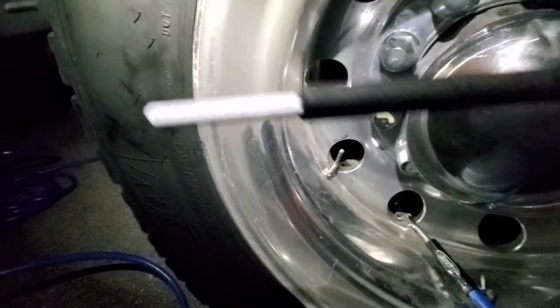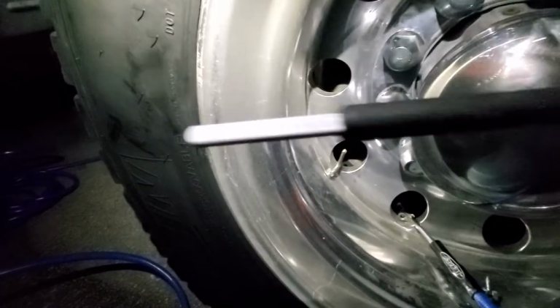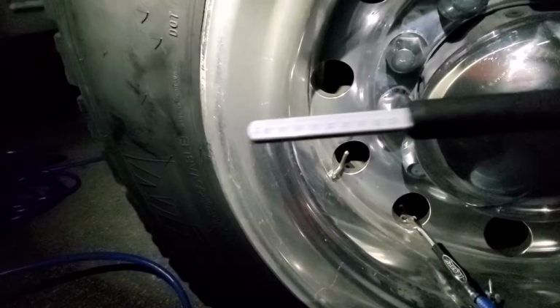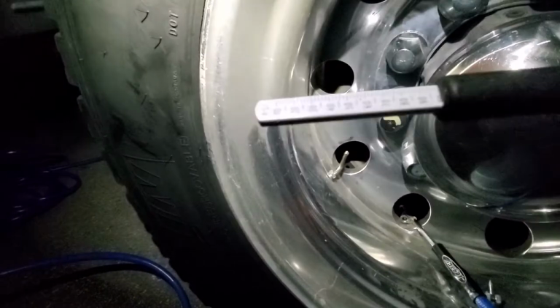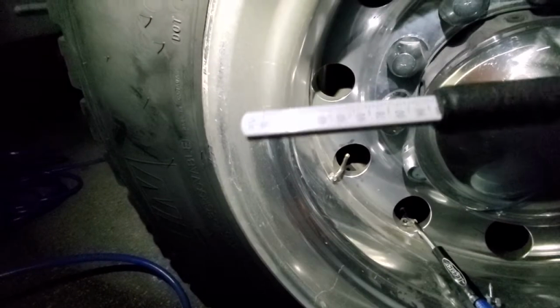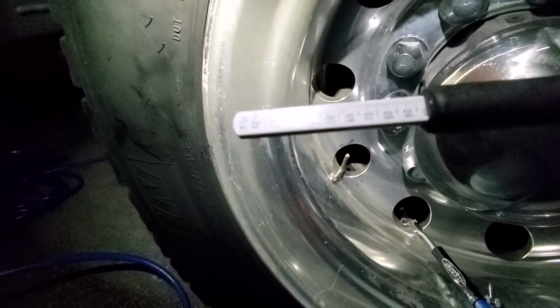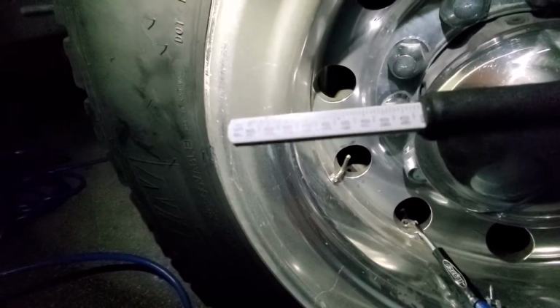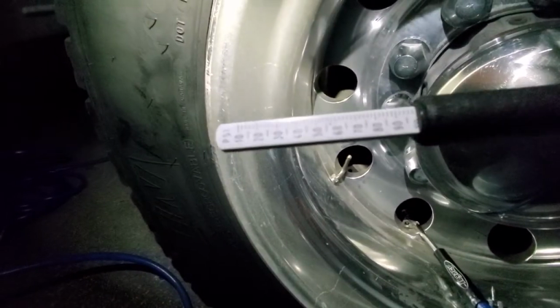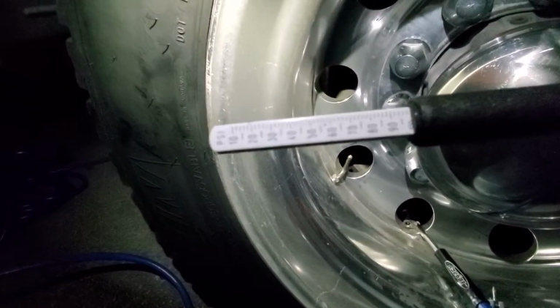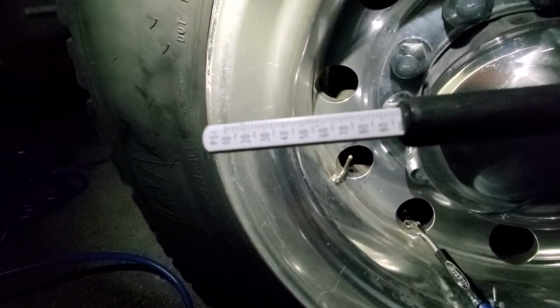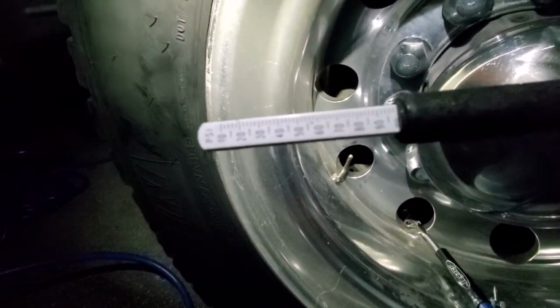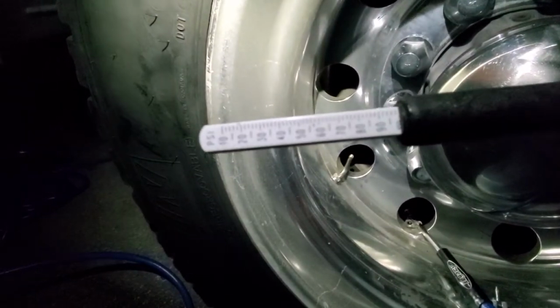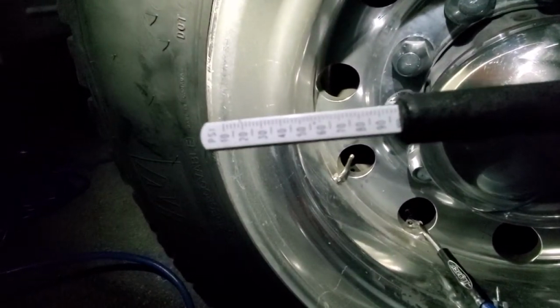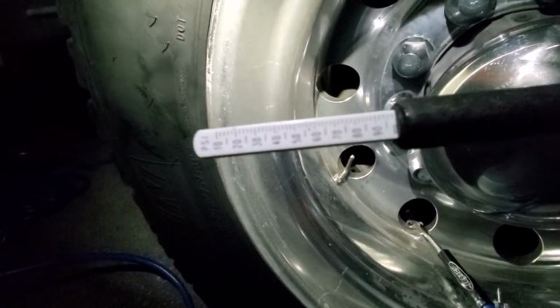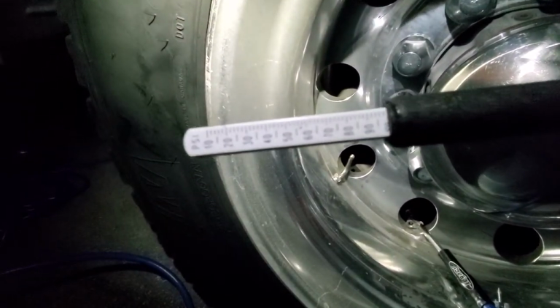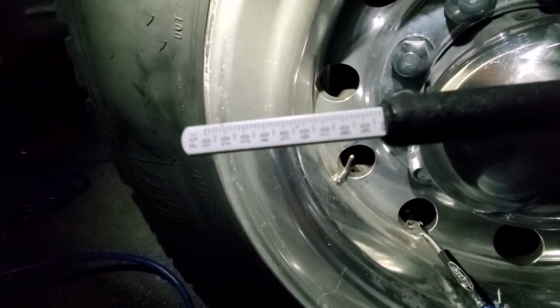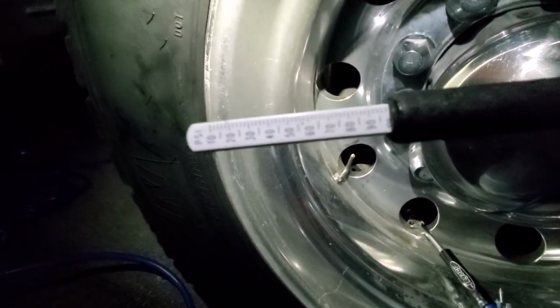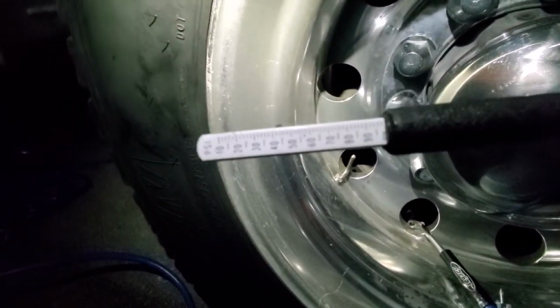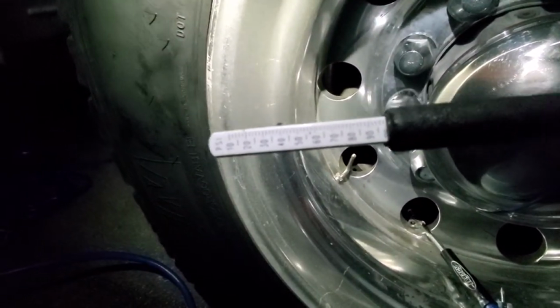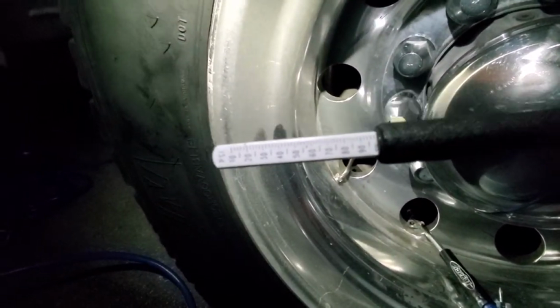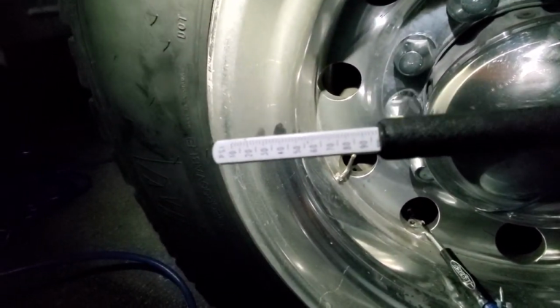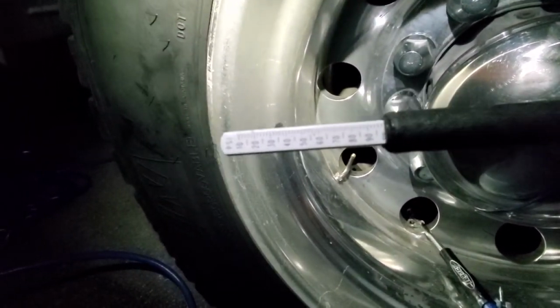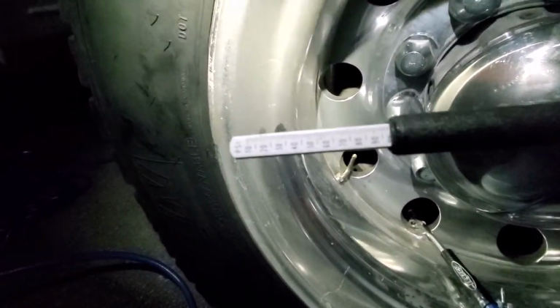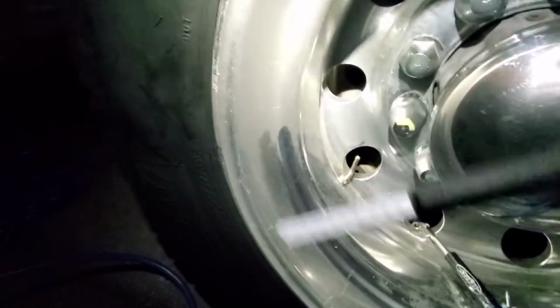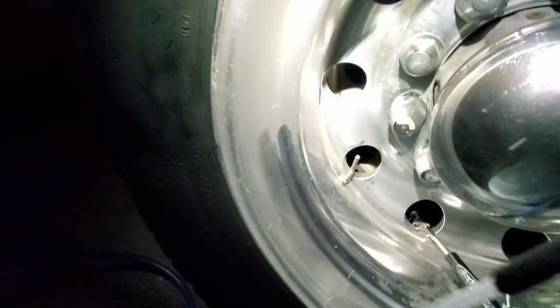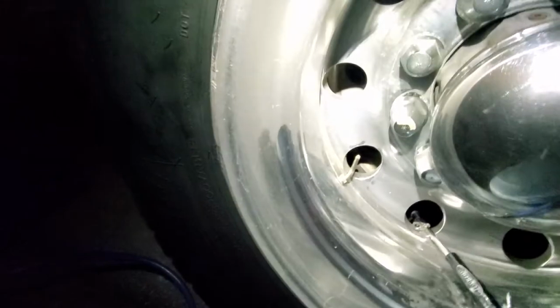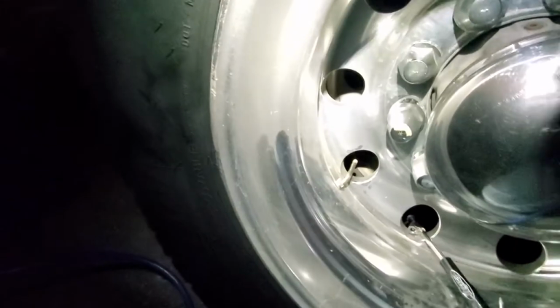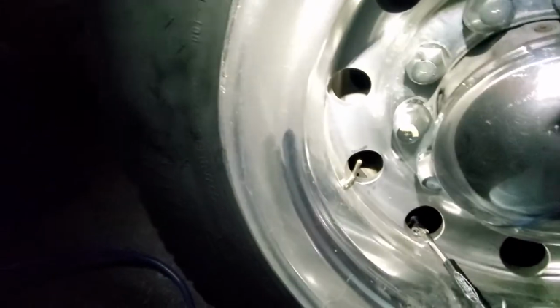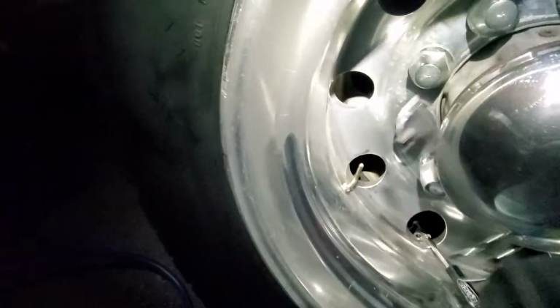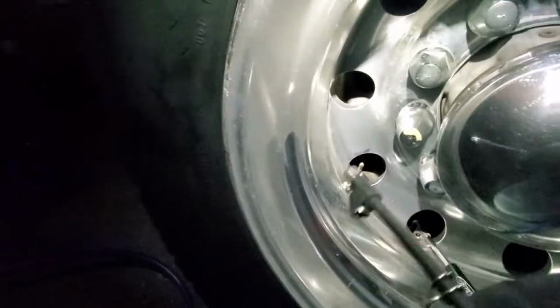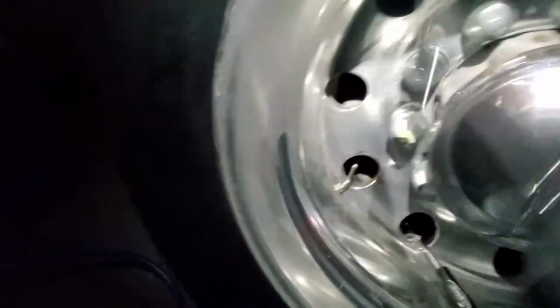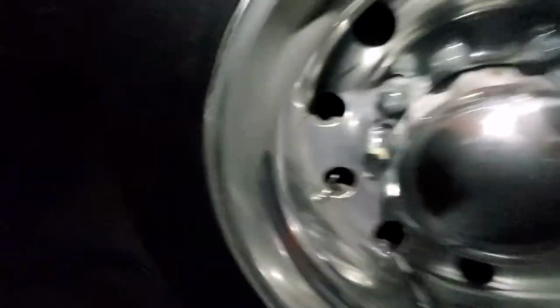We're almost at a hundred — we need to go to 110.